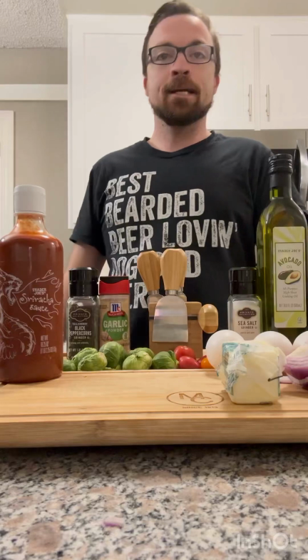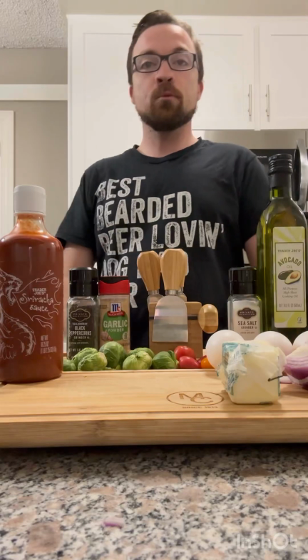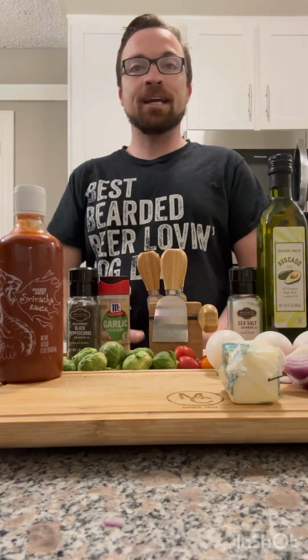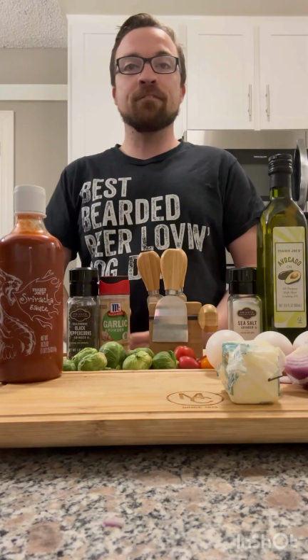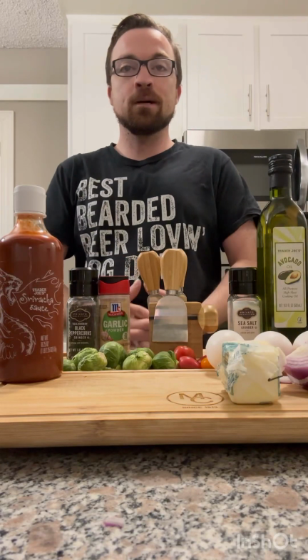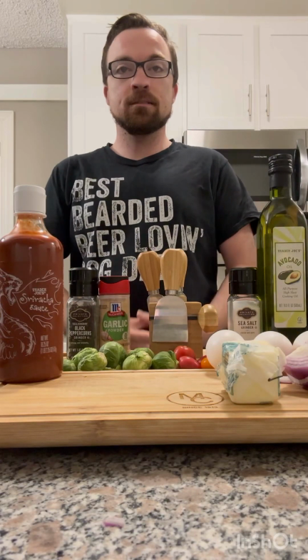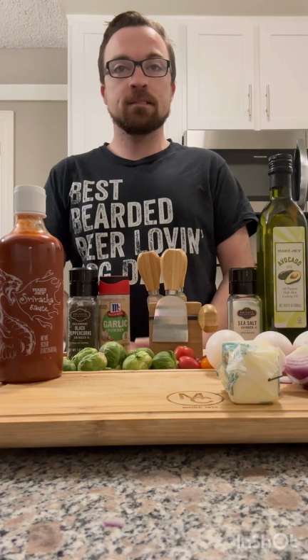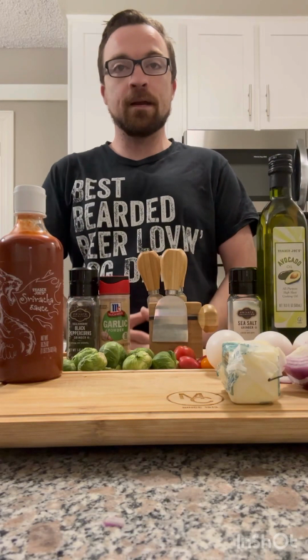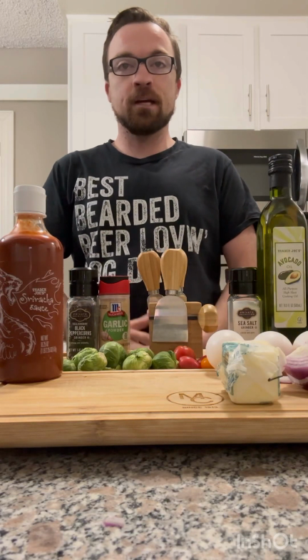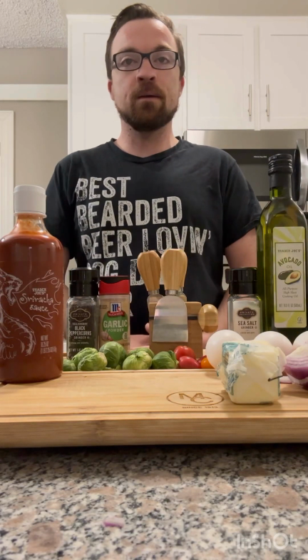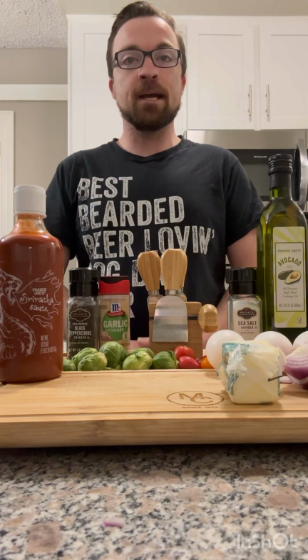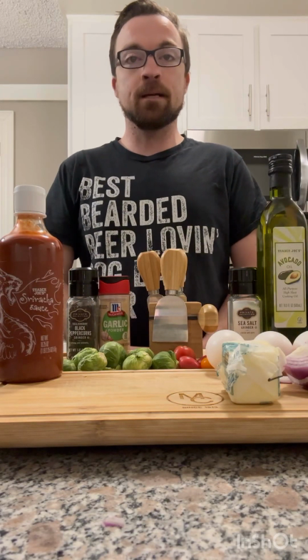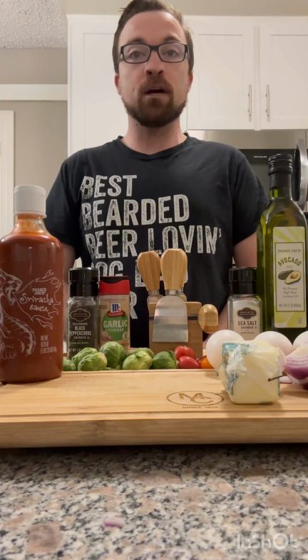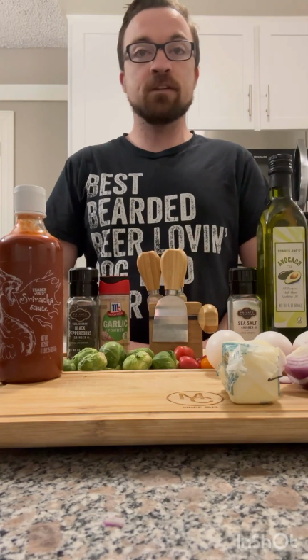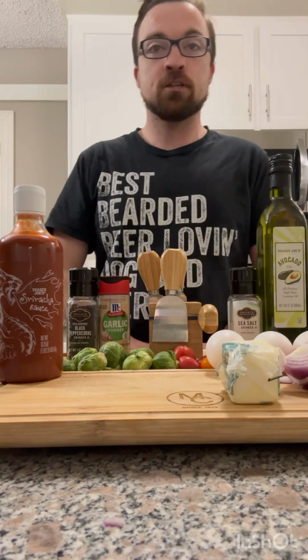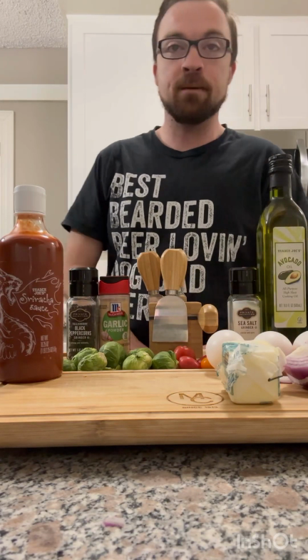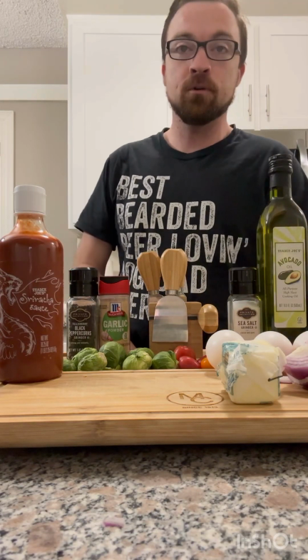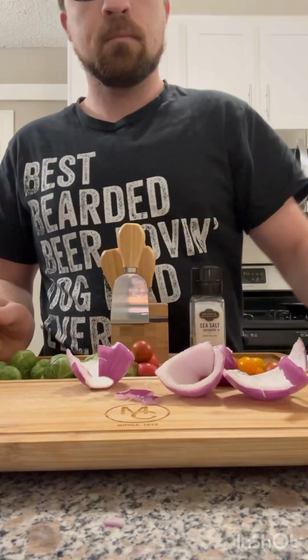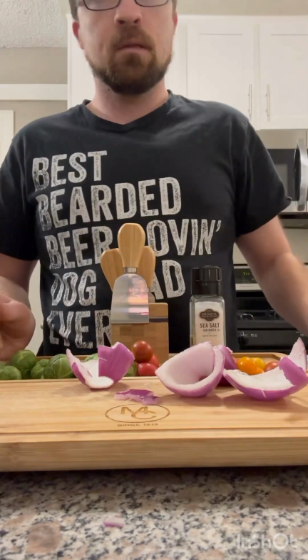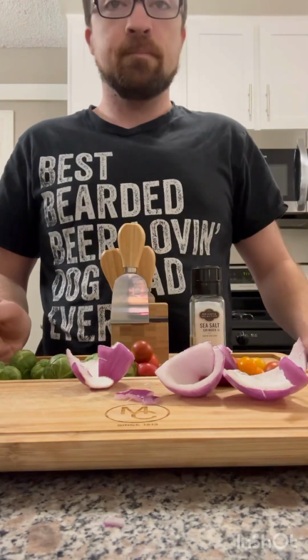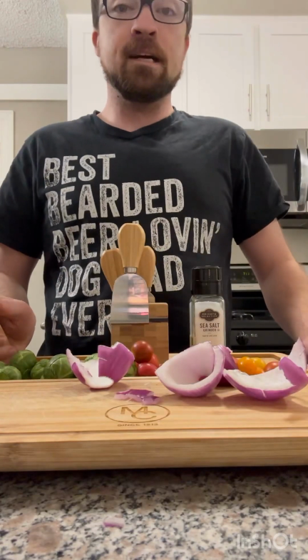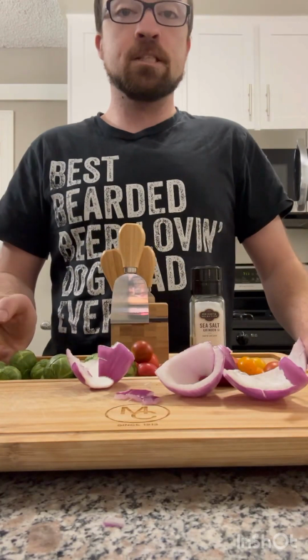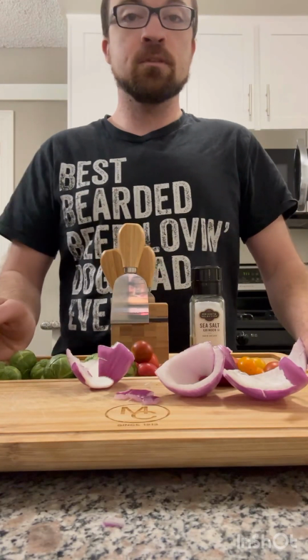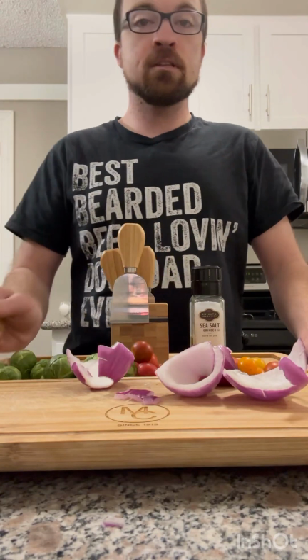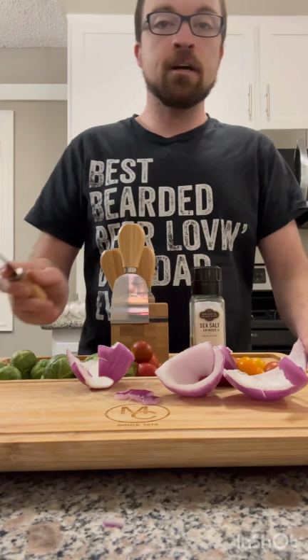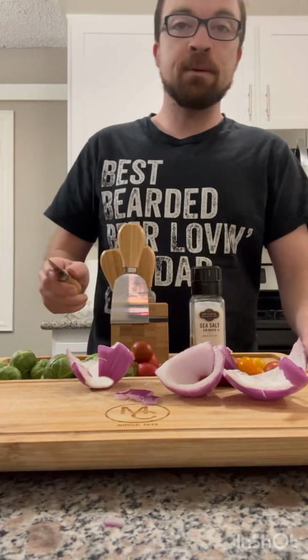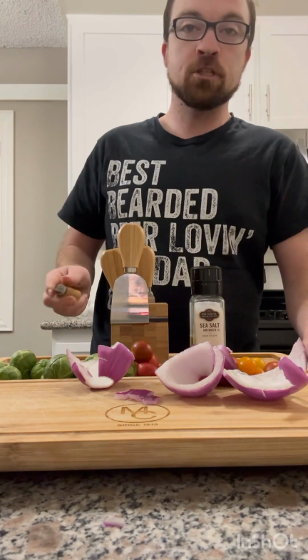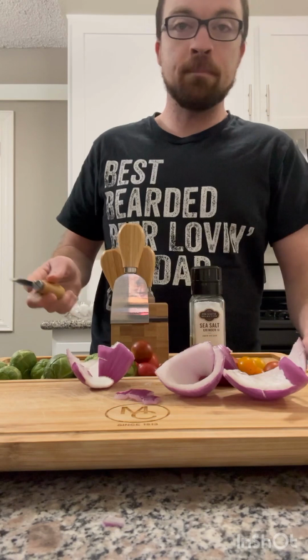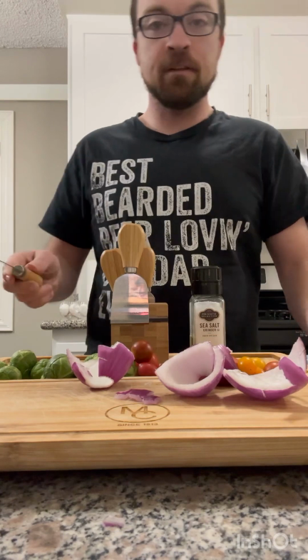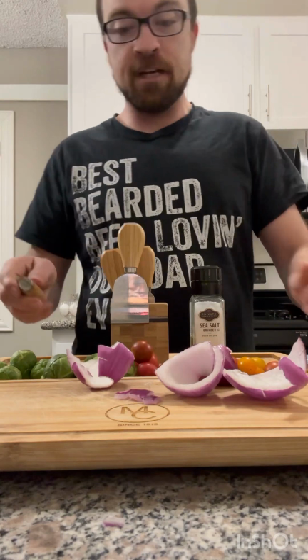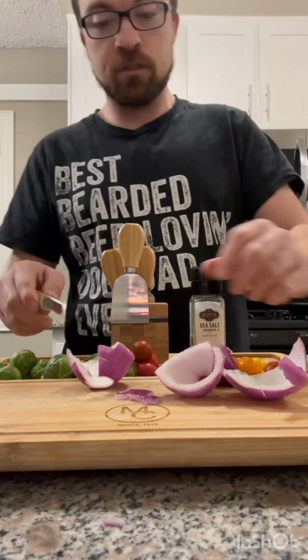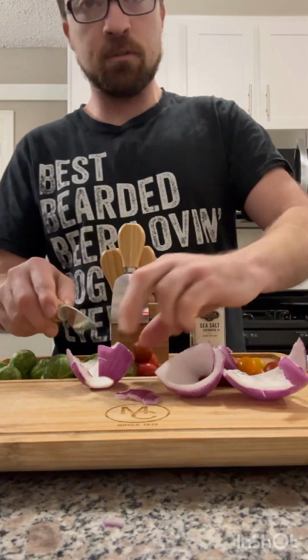Good morning, everyone. Today we're gonna be making a breakfast scramble. We'll start out by chopping the vegetables.